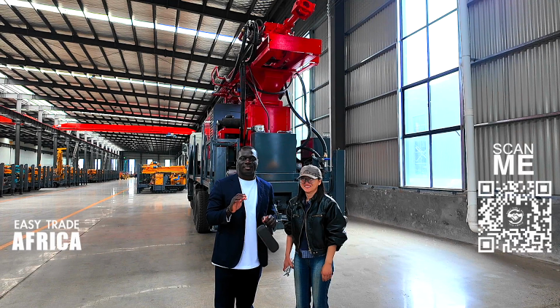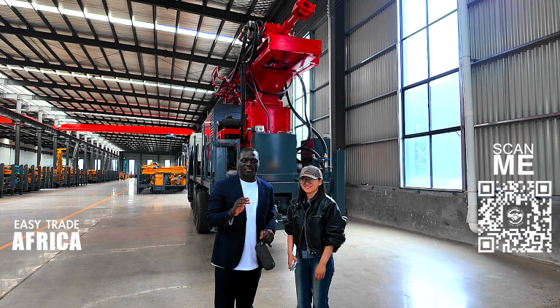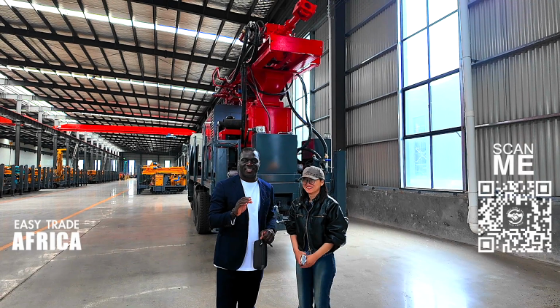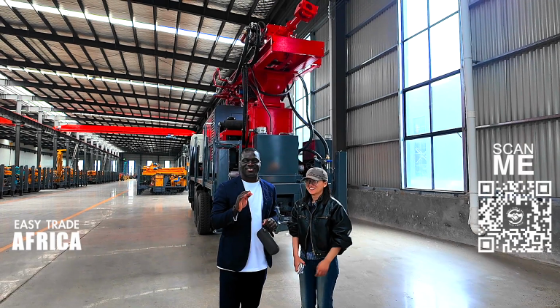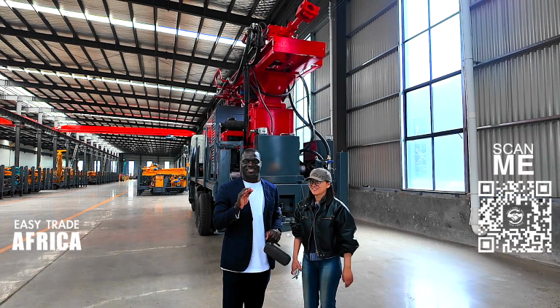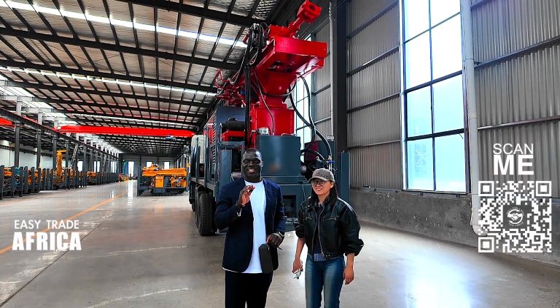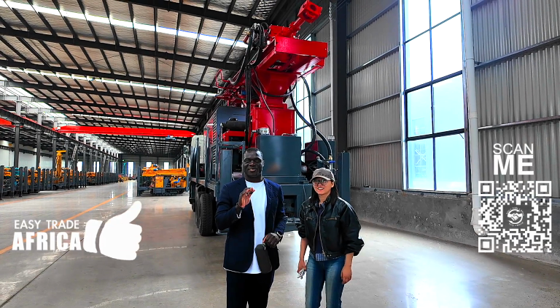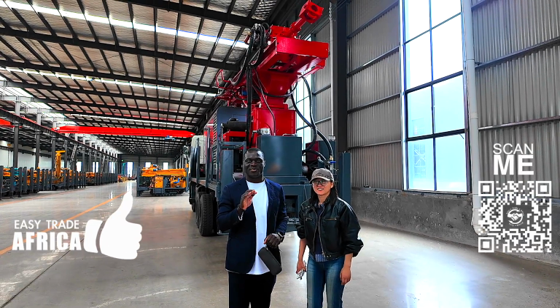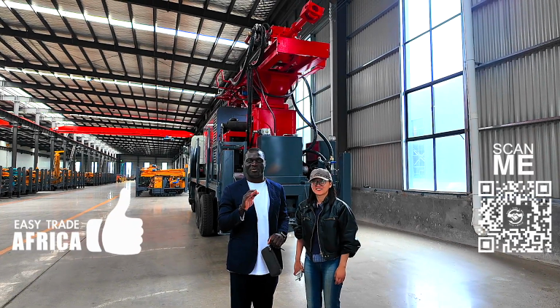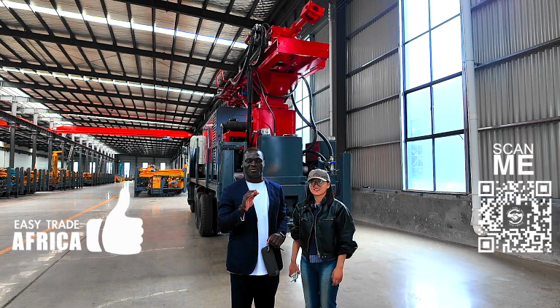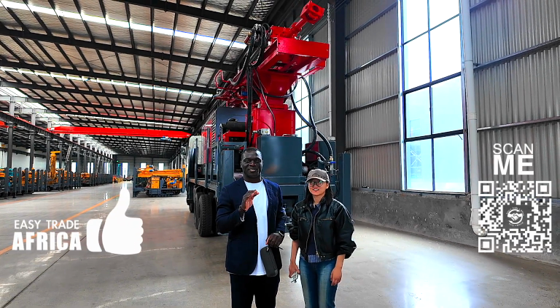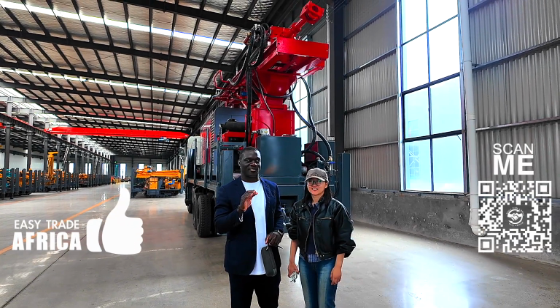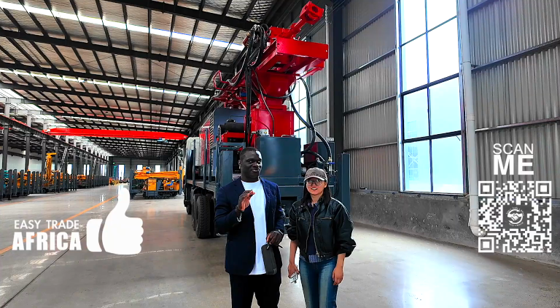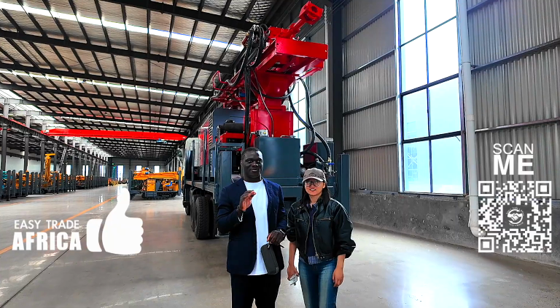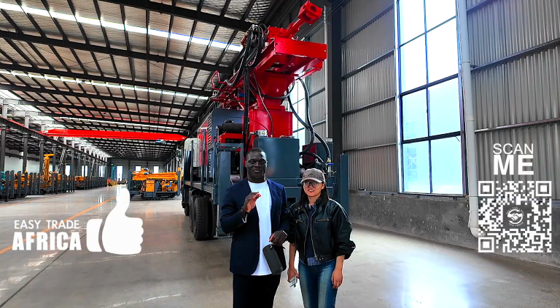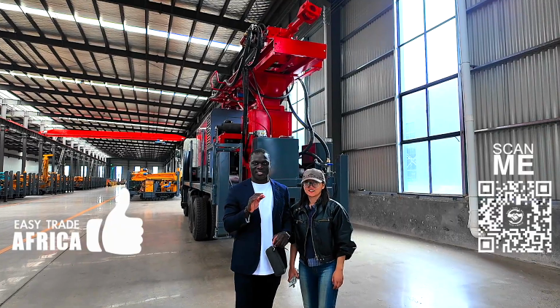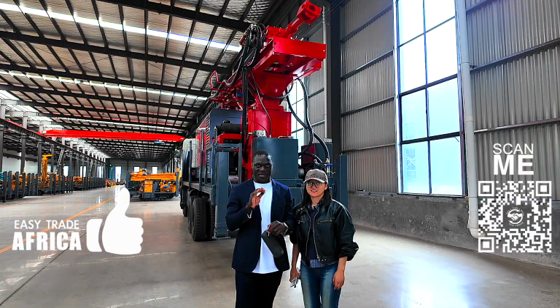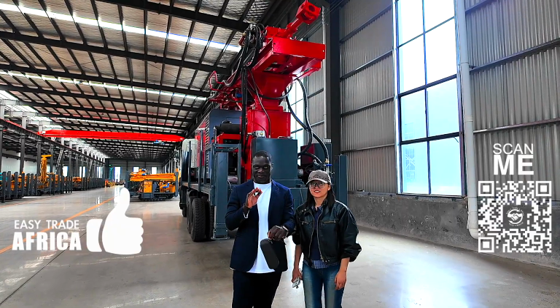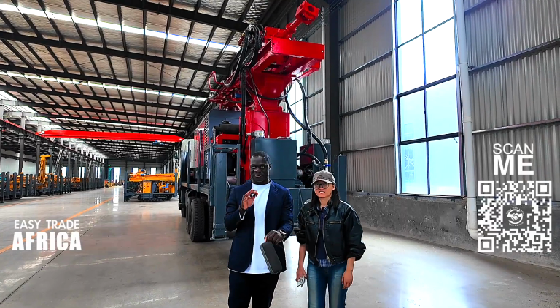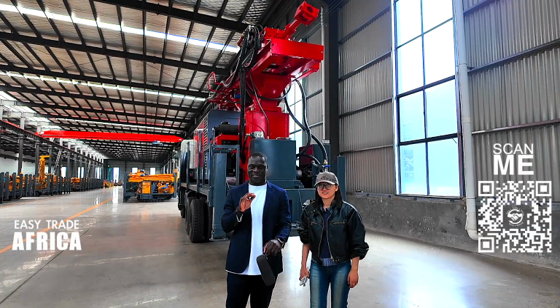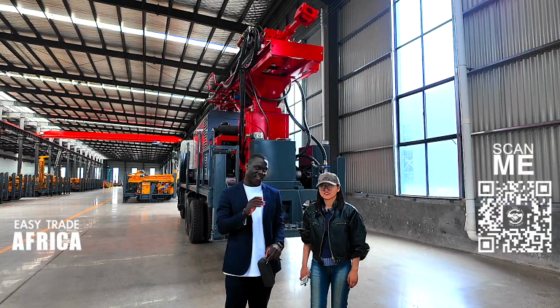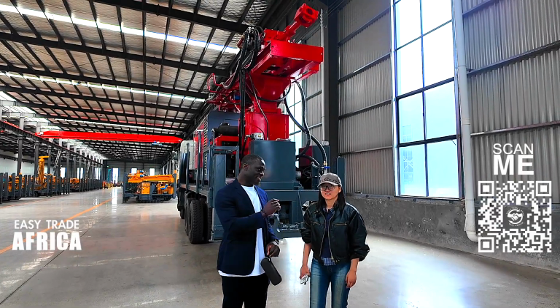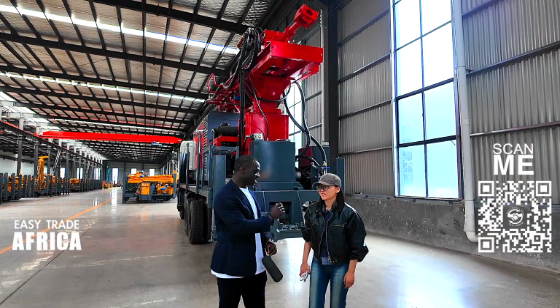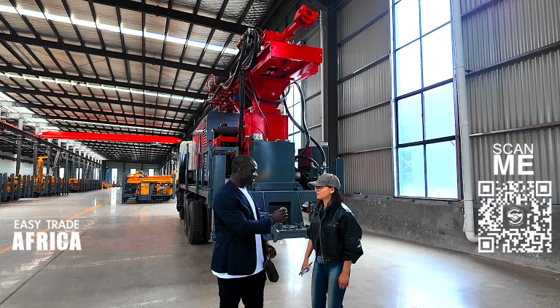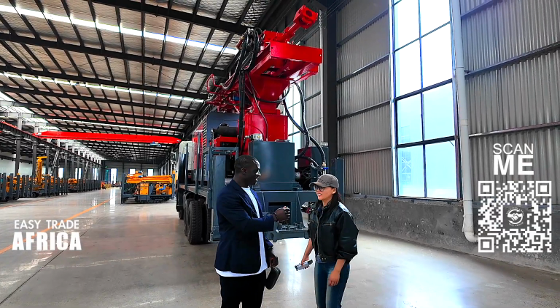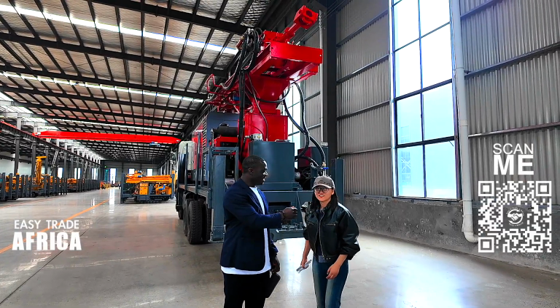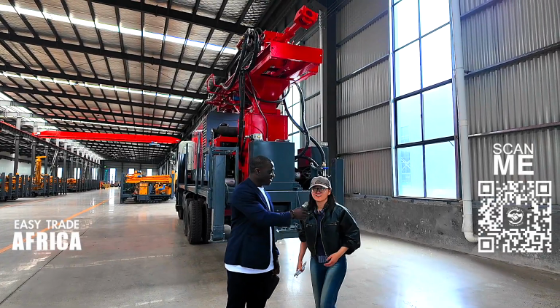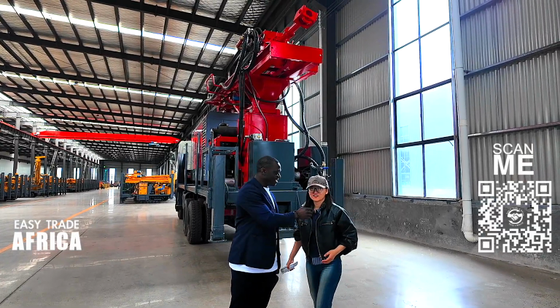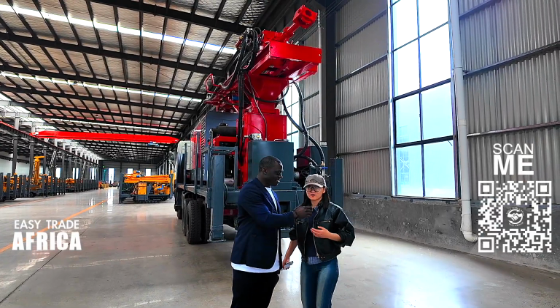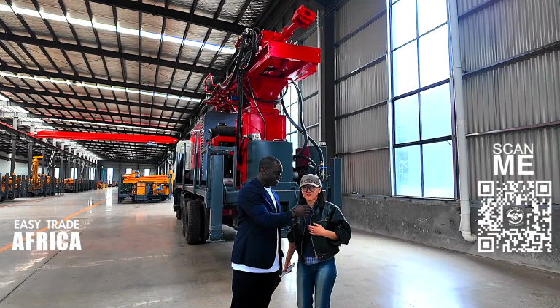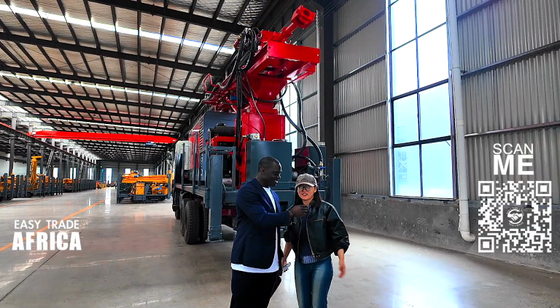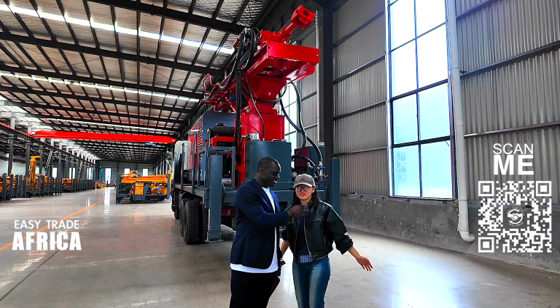Hello guys, this is Nkezula, your reliable supplier in China. So today we are visiting a big factory. Welcome to our factory.